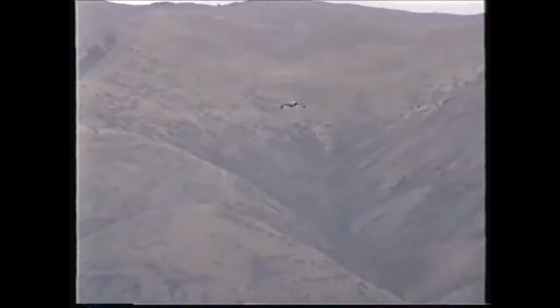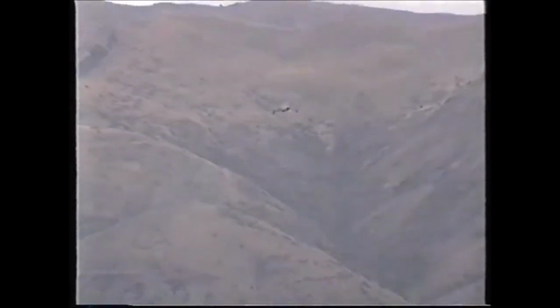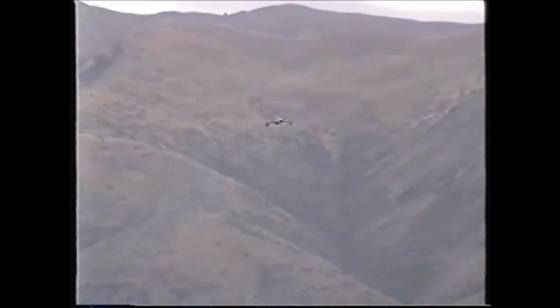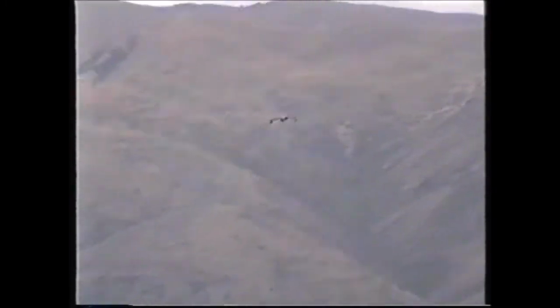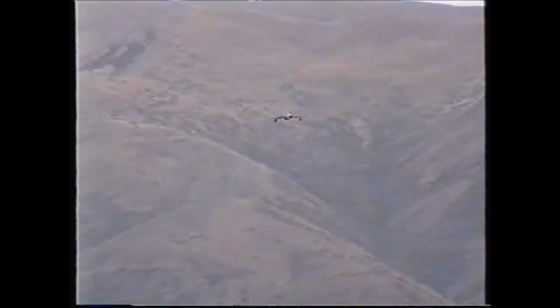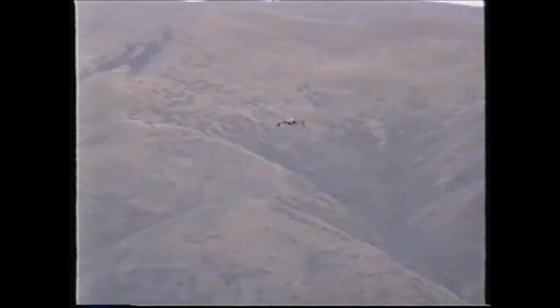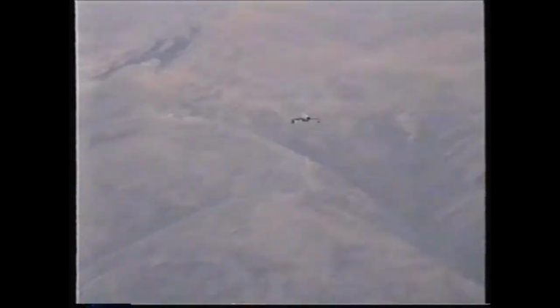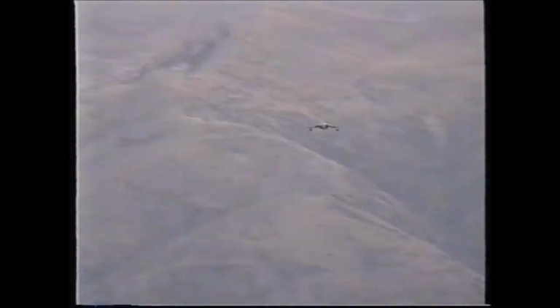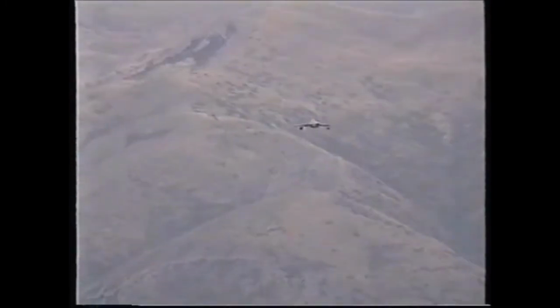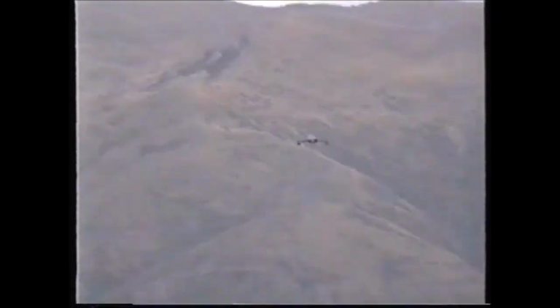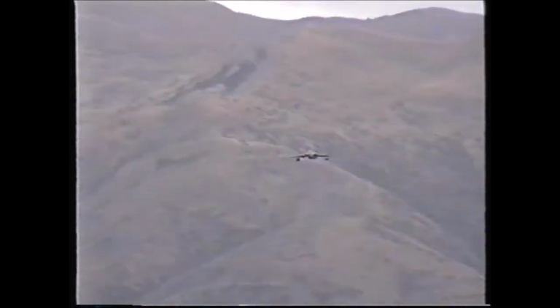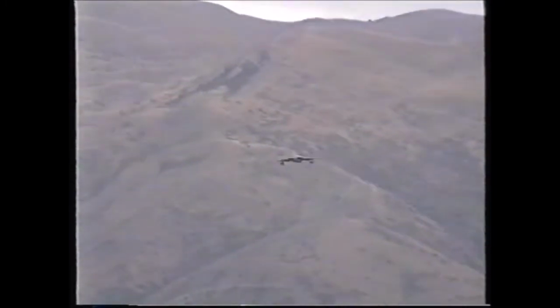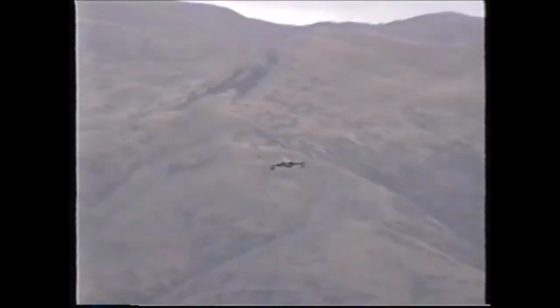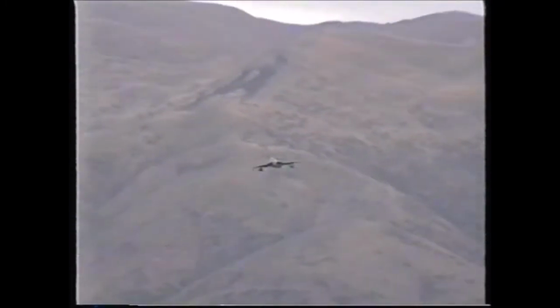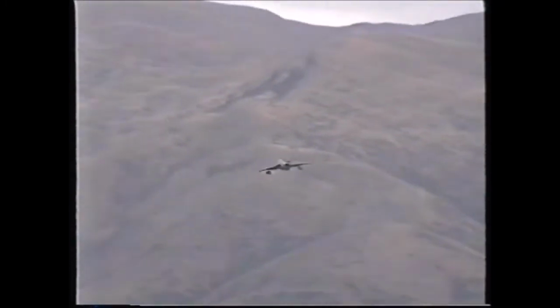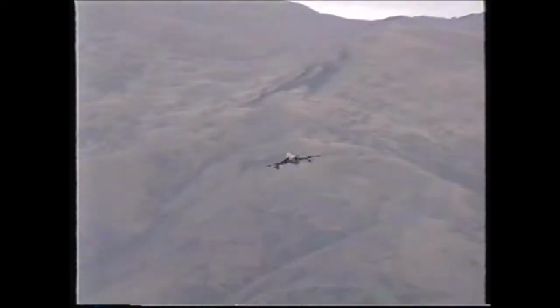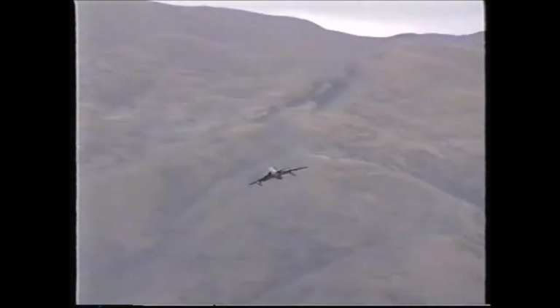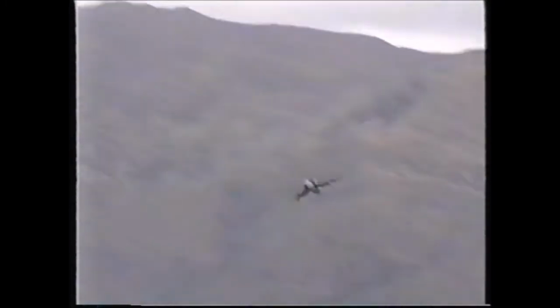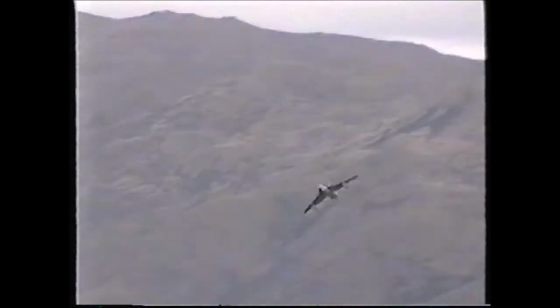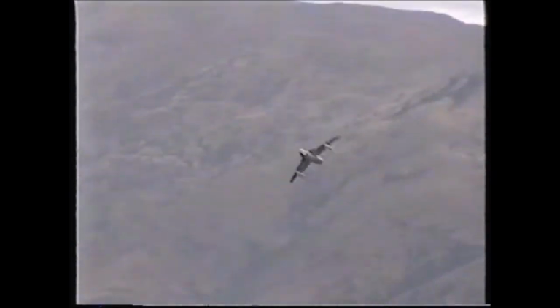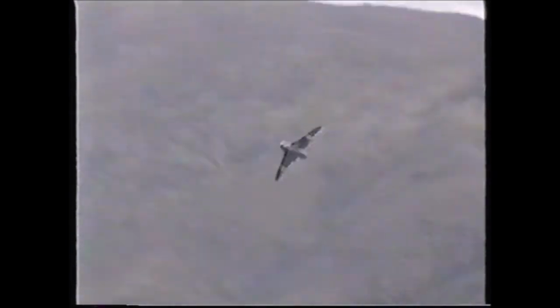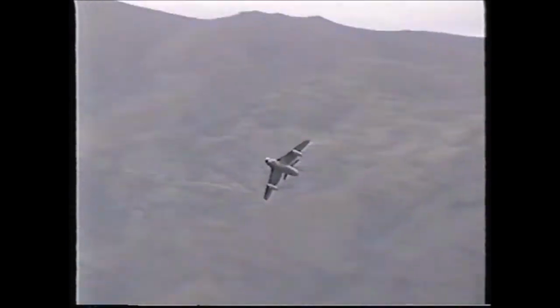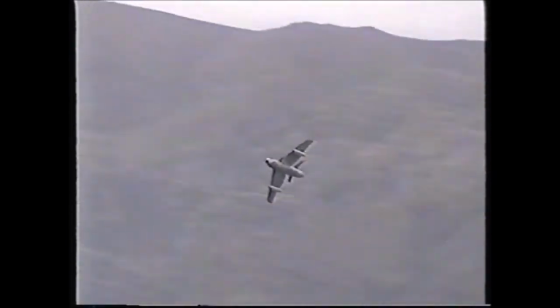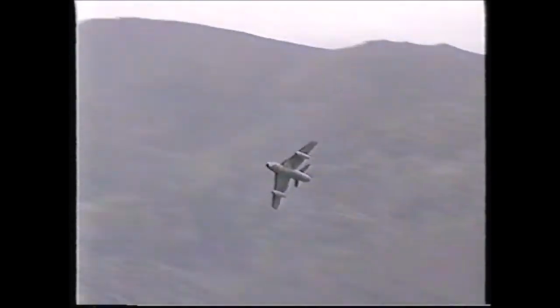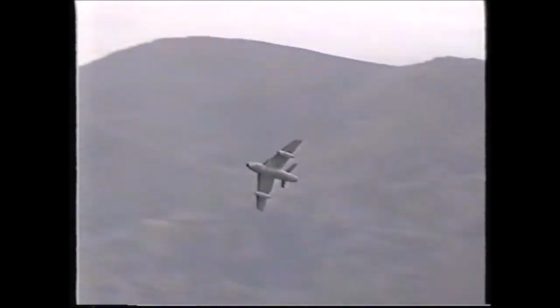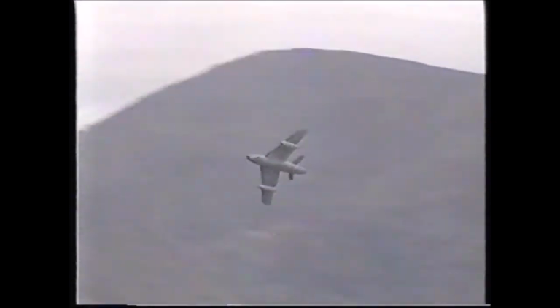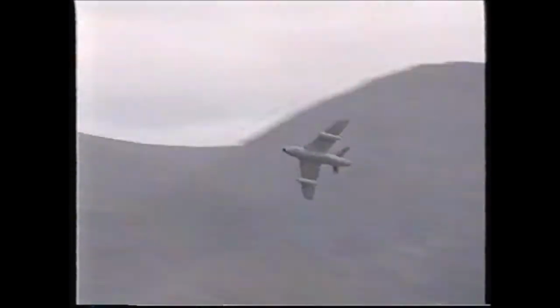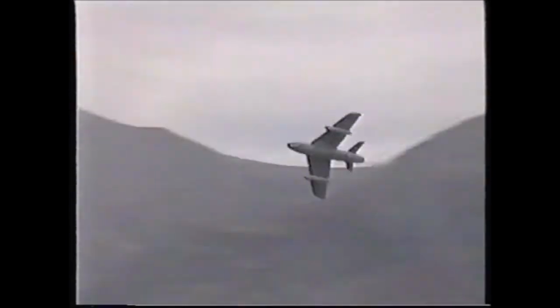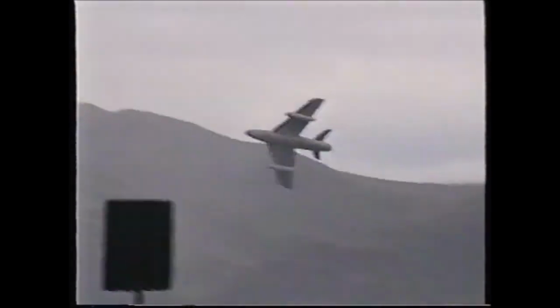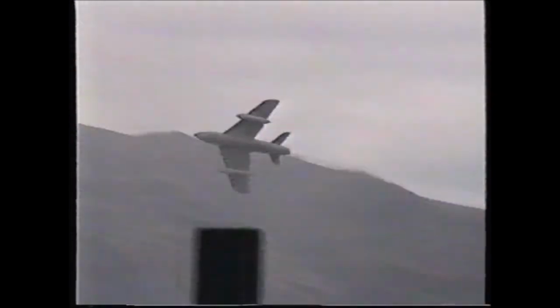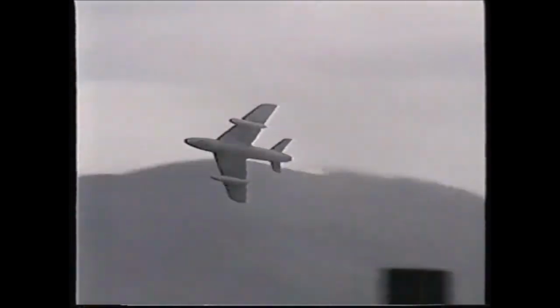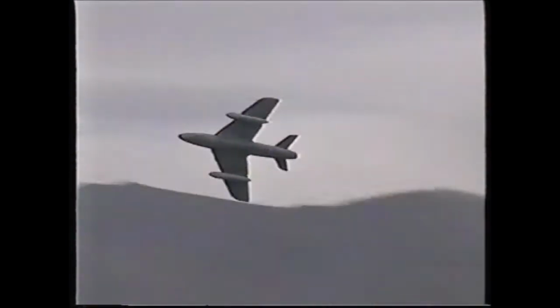It's a beast, it really is. It packs a hell of a punch — lots of power, big wing on it. Look at the size of that wing.